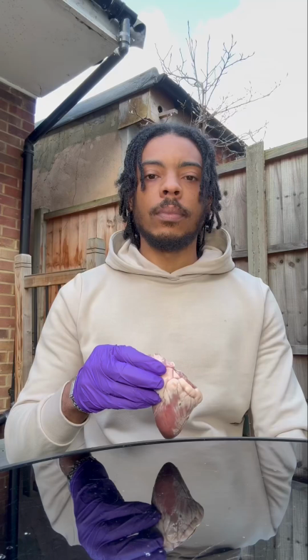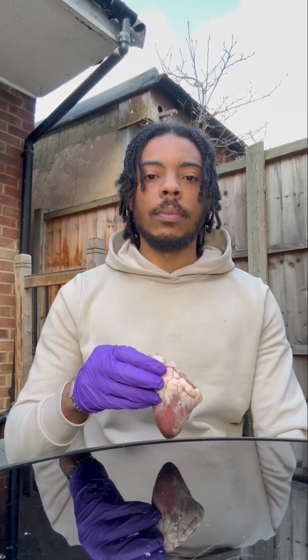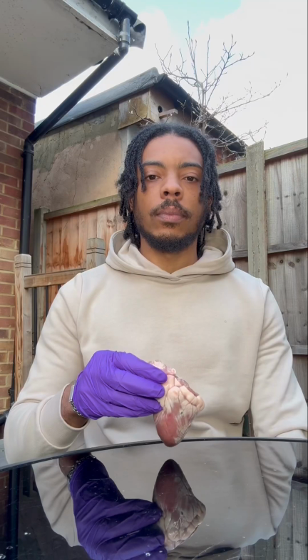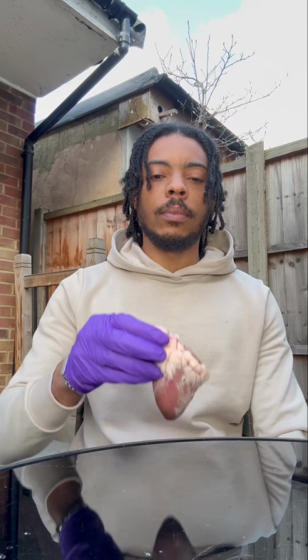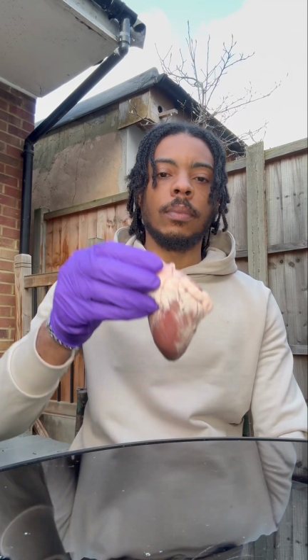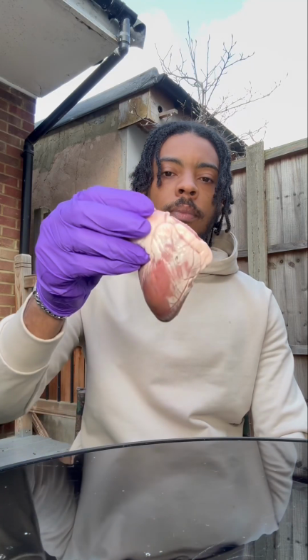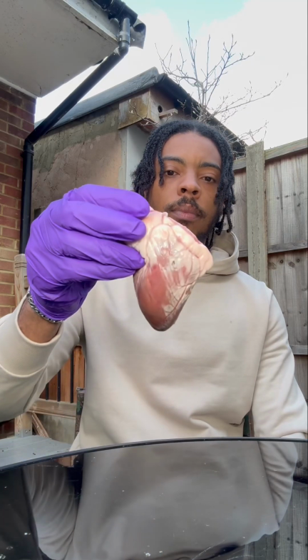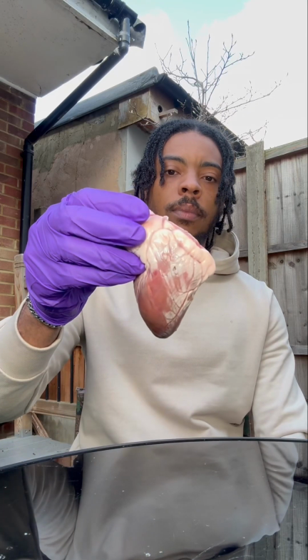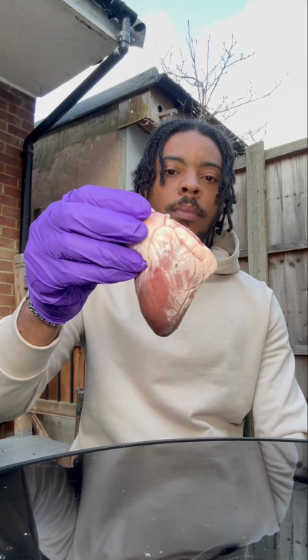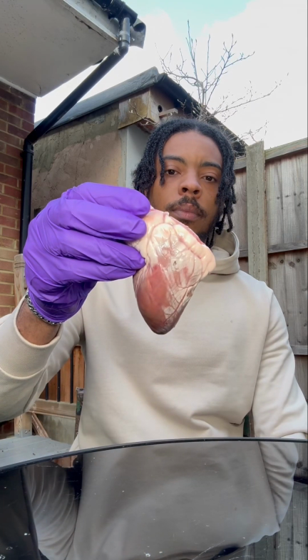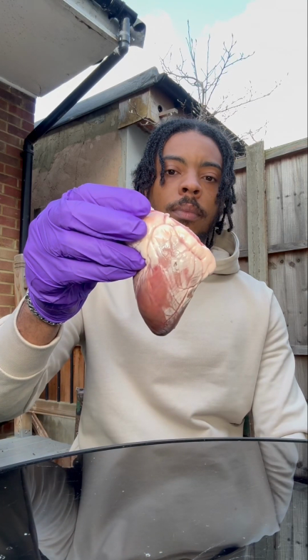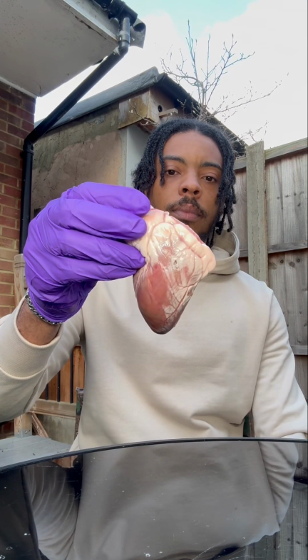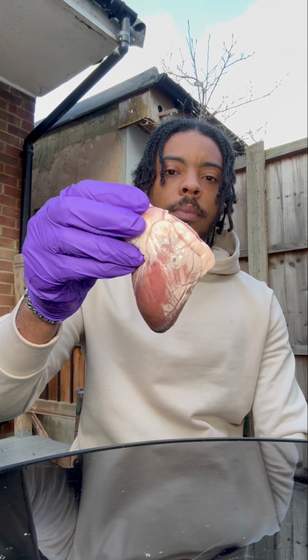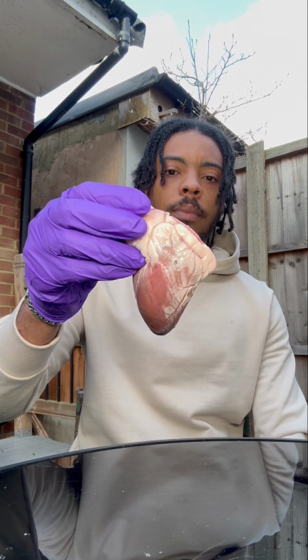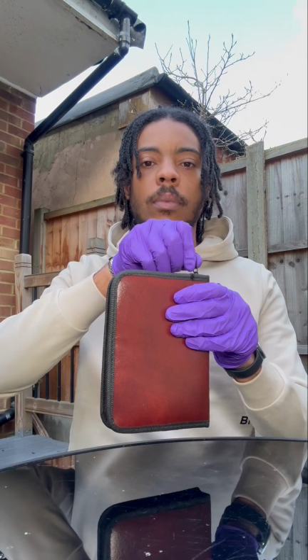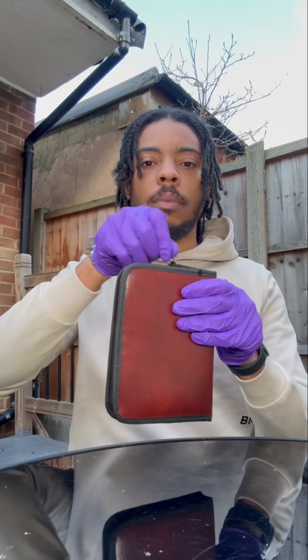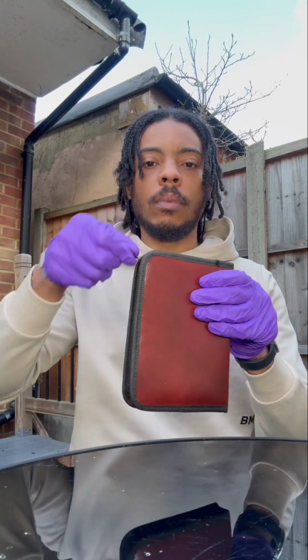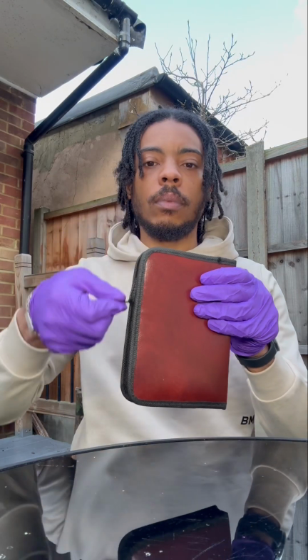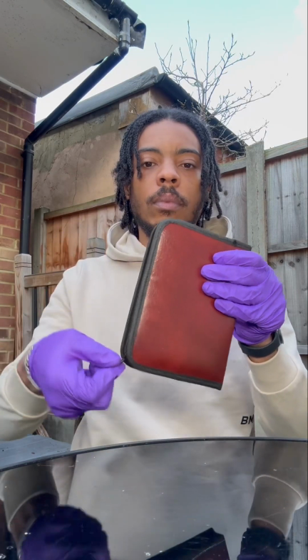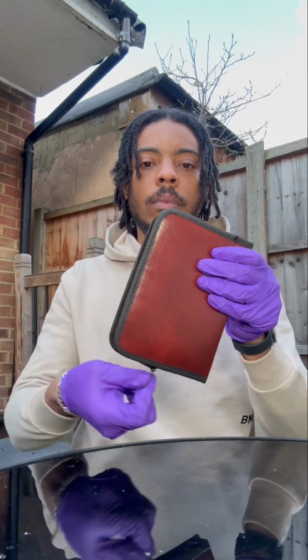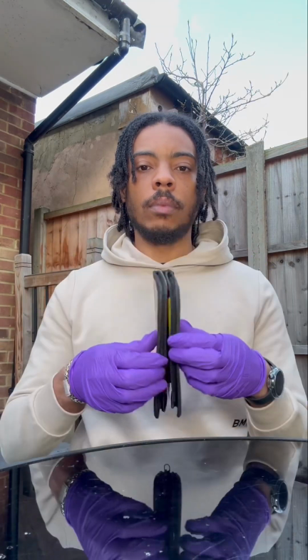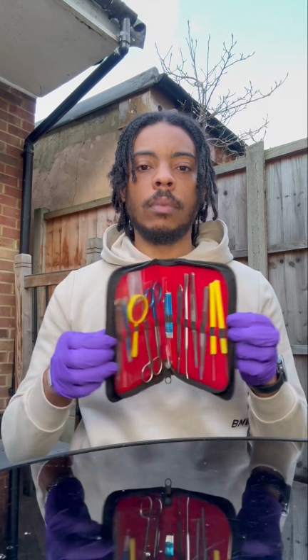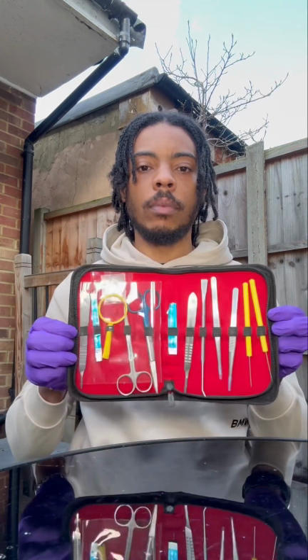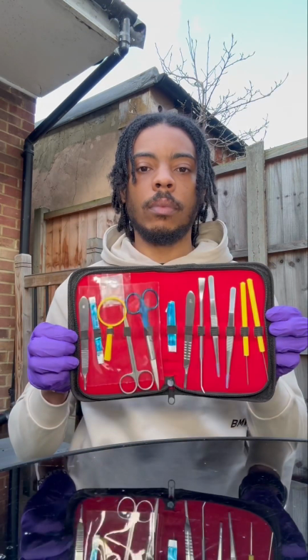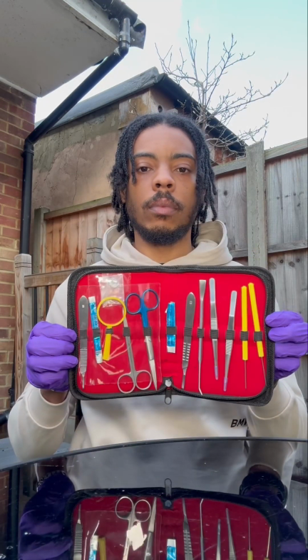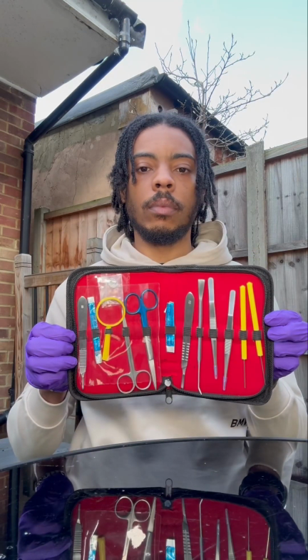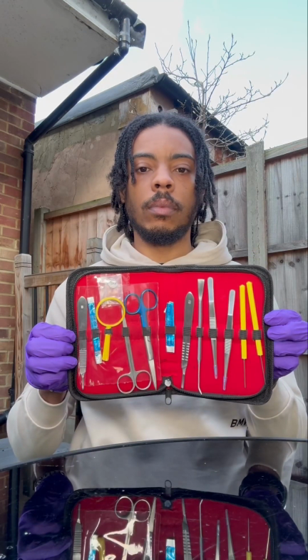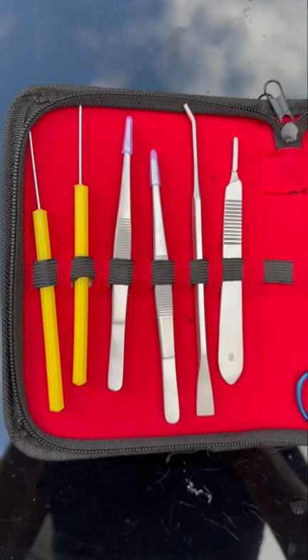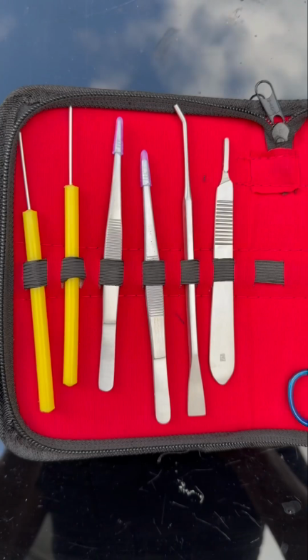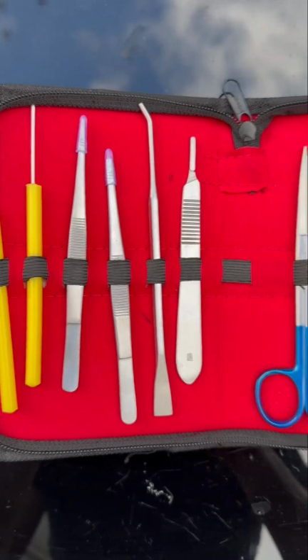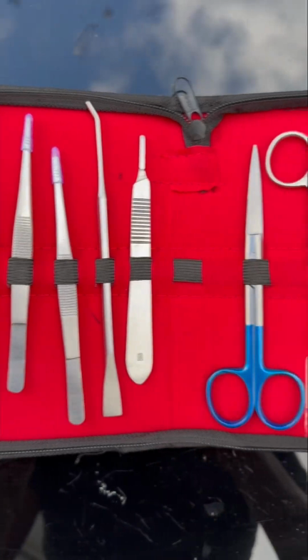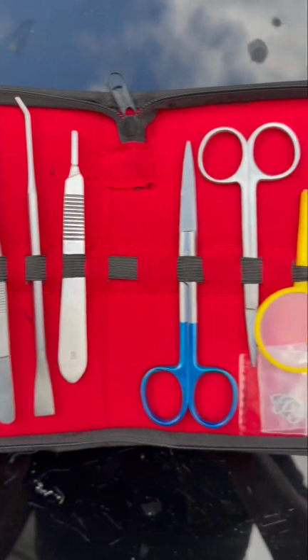I've got a sheep's heart here and we're going to dissect it. So we need this dissection kit.